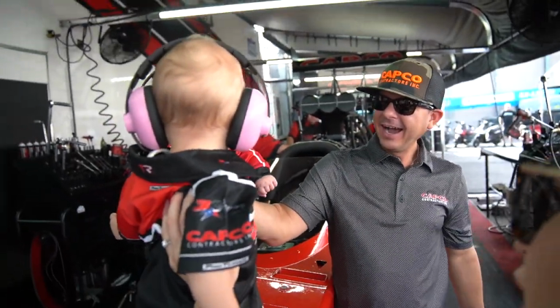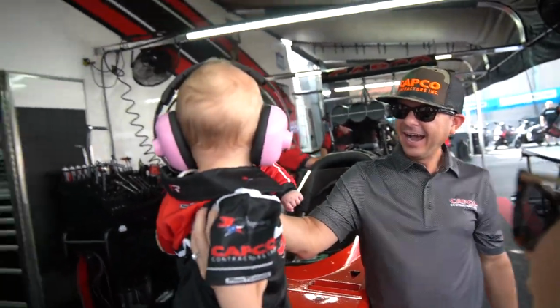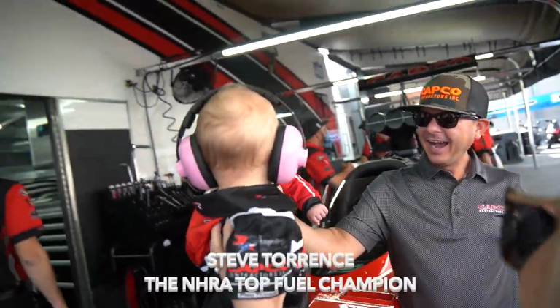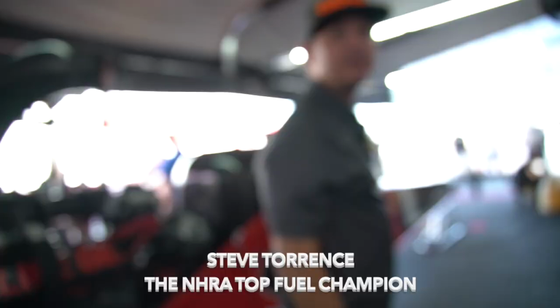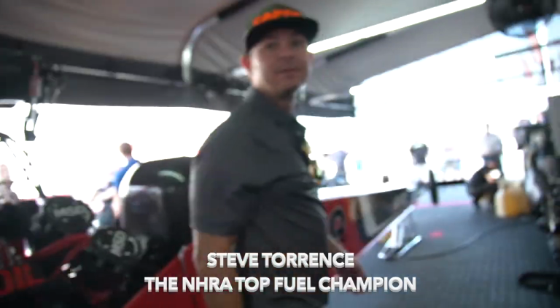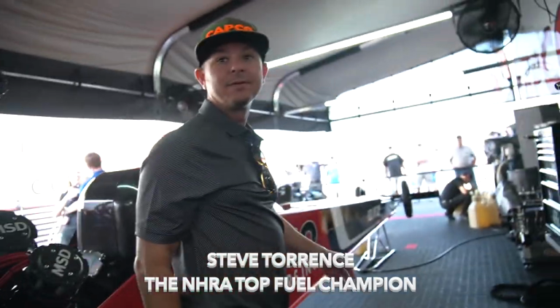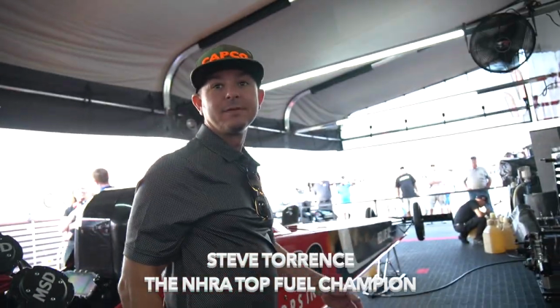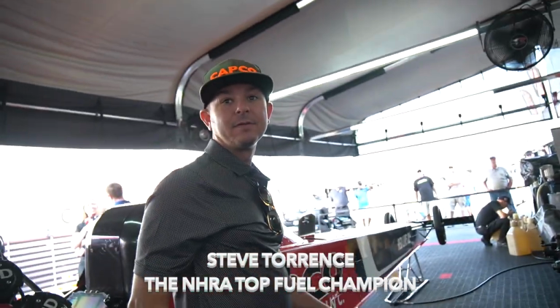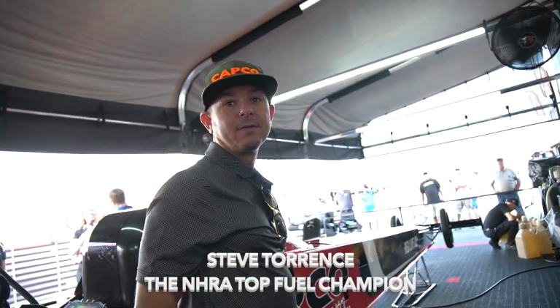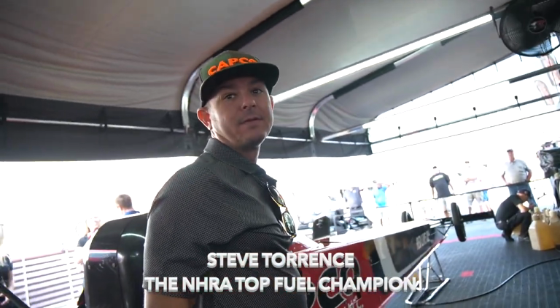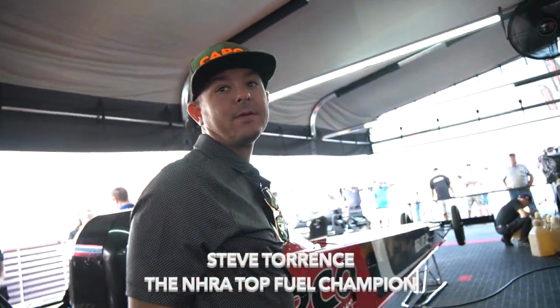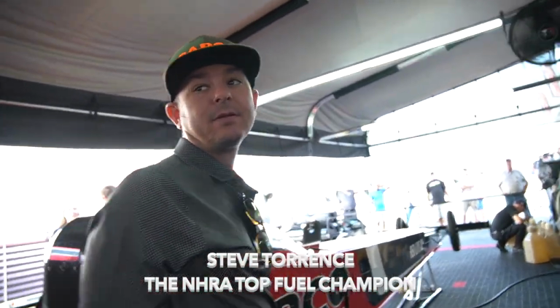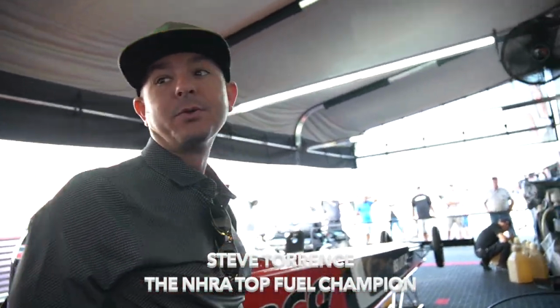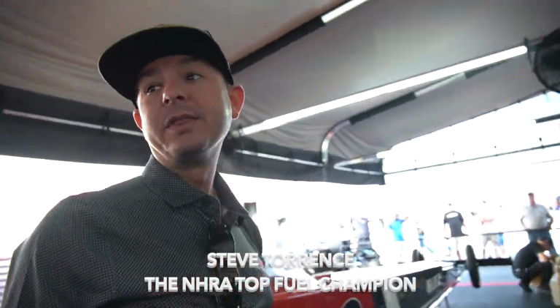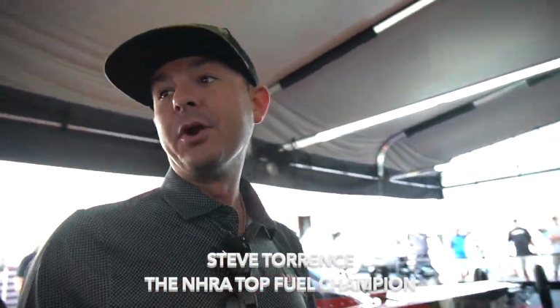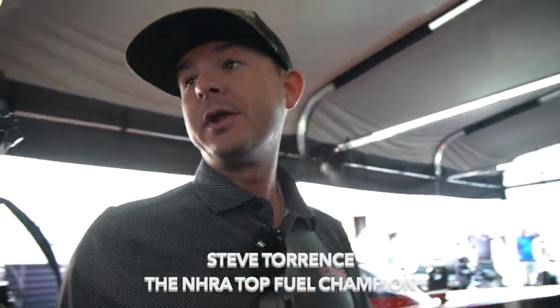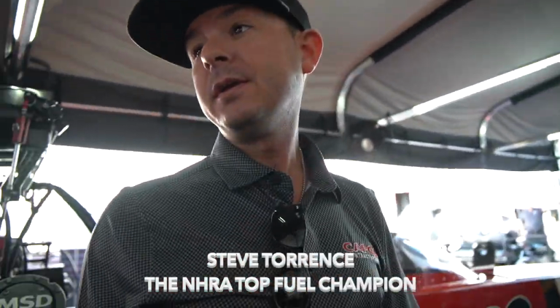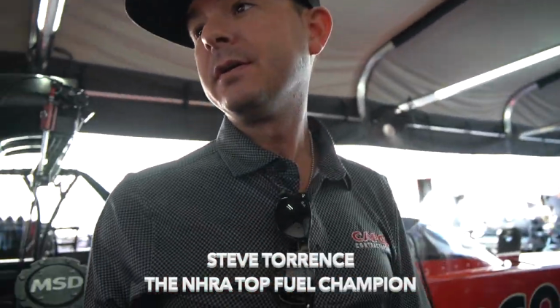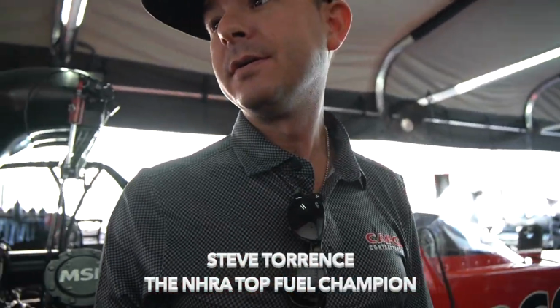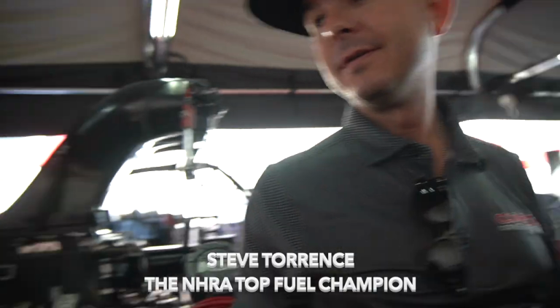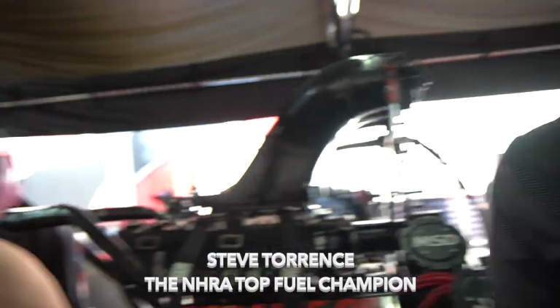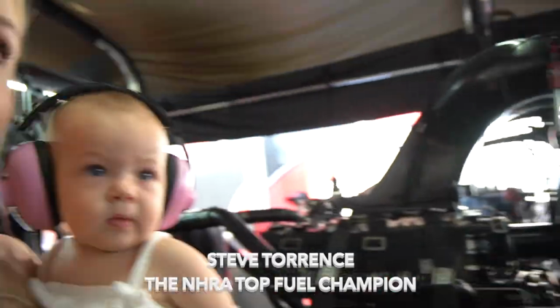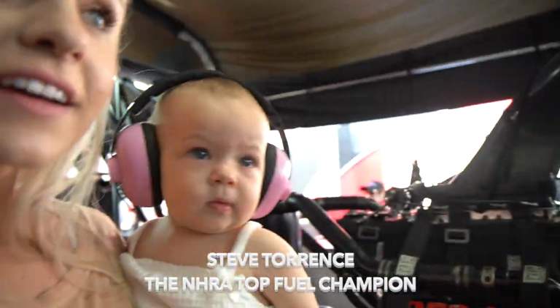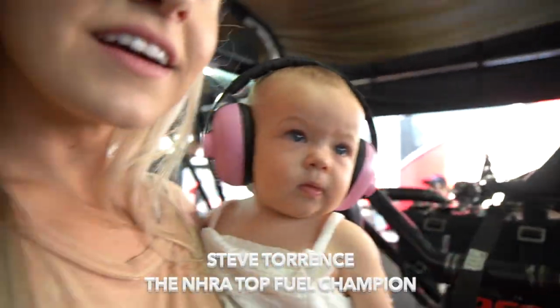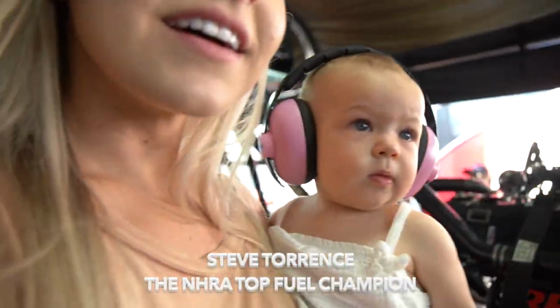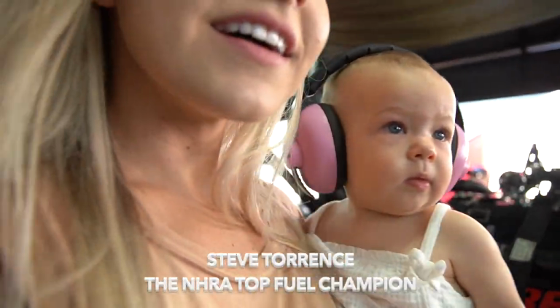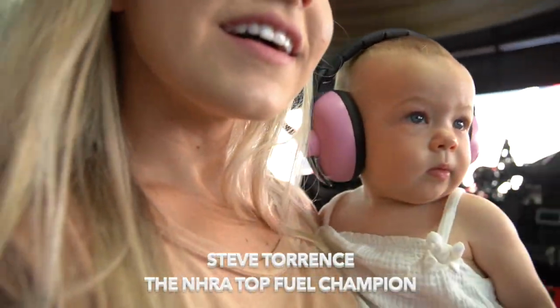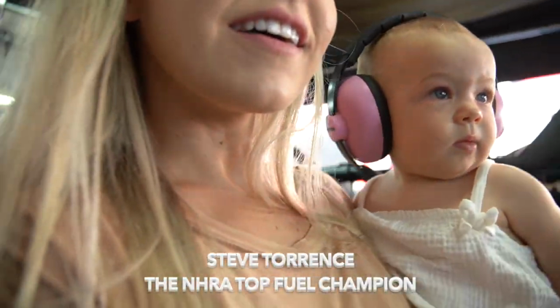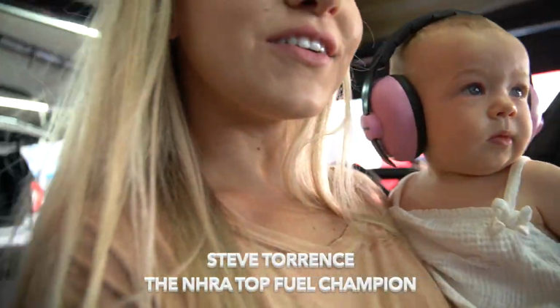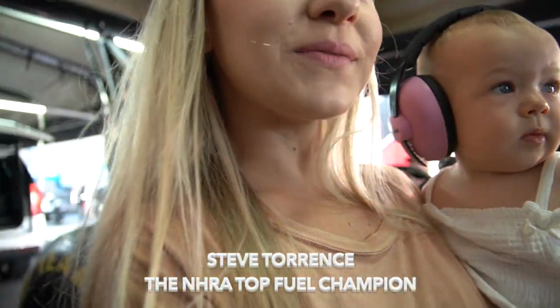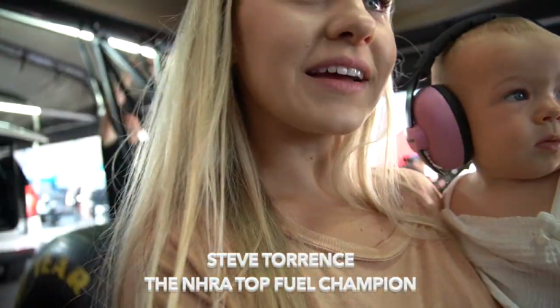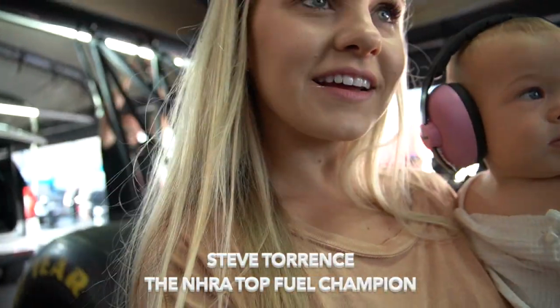How fast are you going? 330. 330 miles an hour. Thank you.